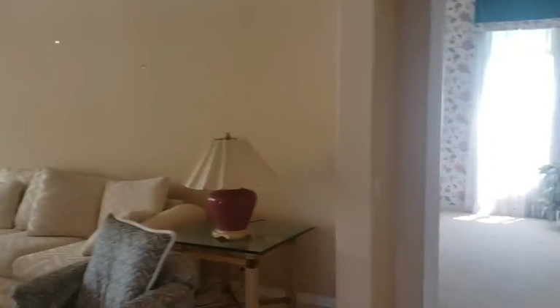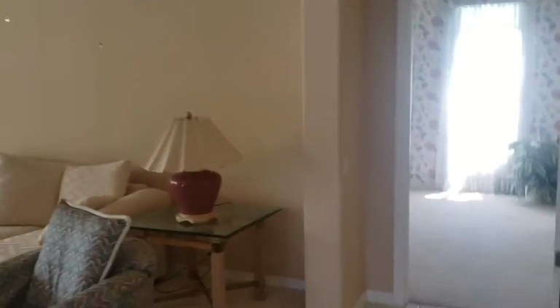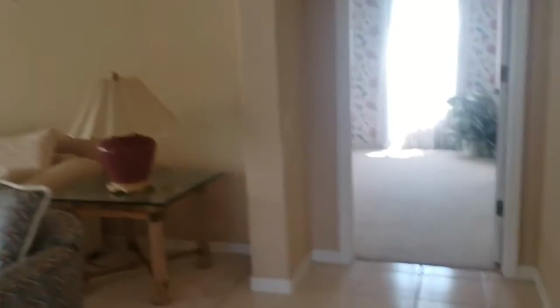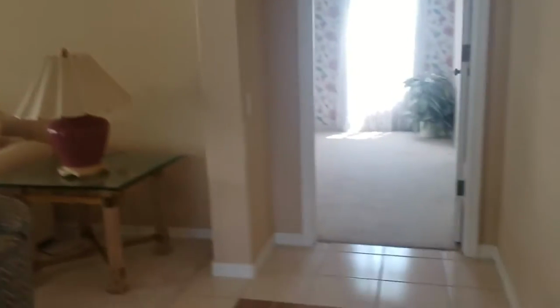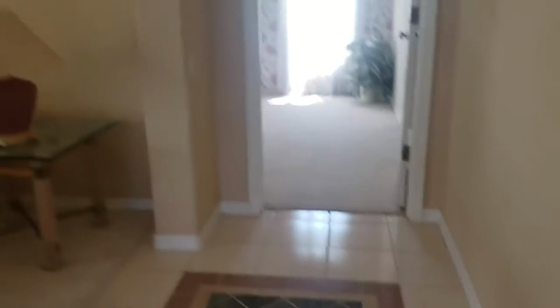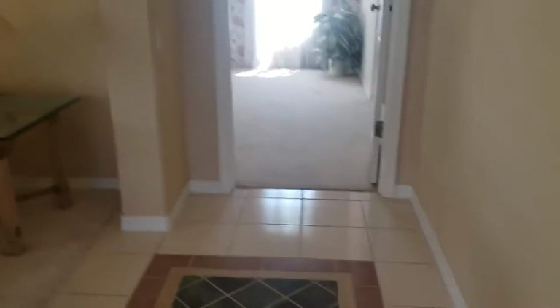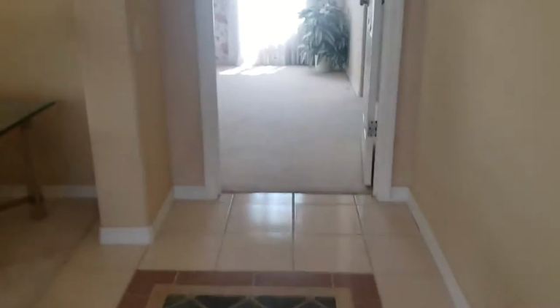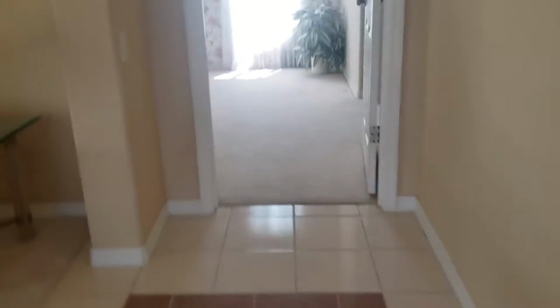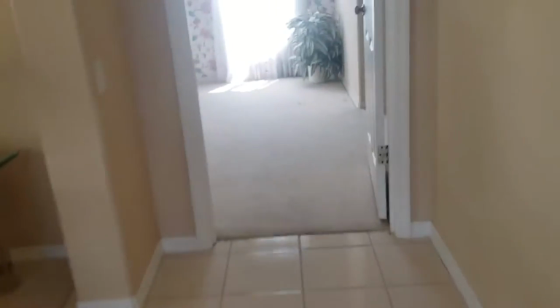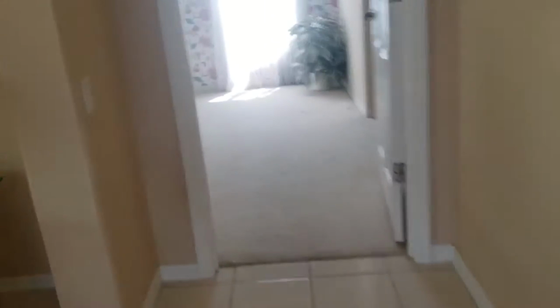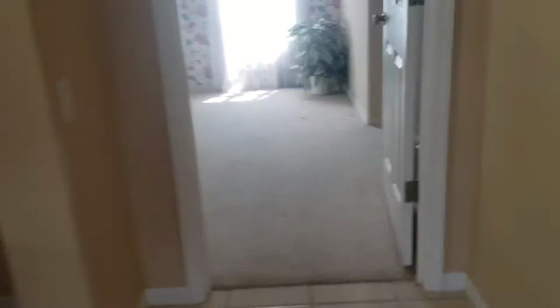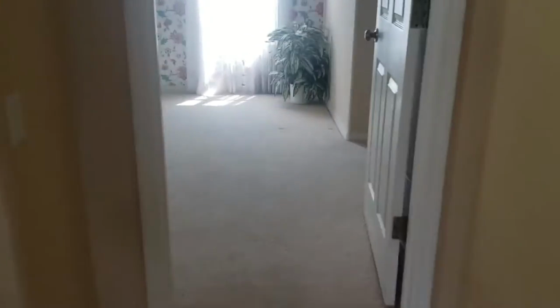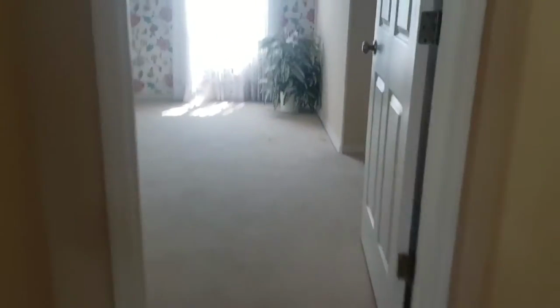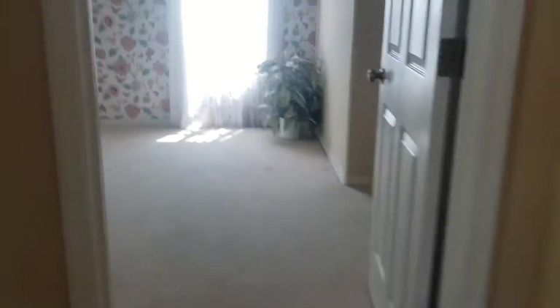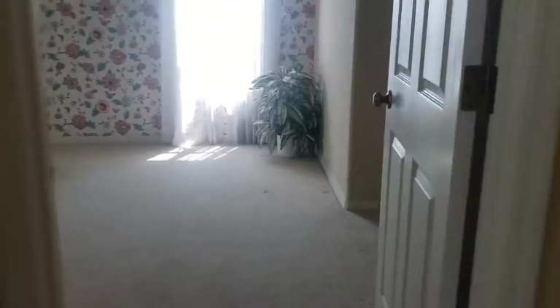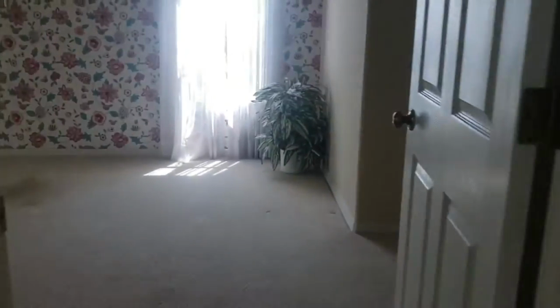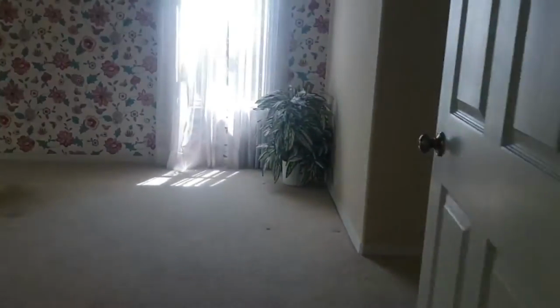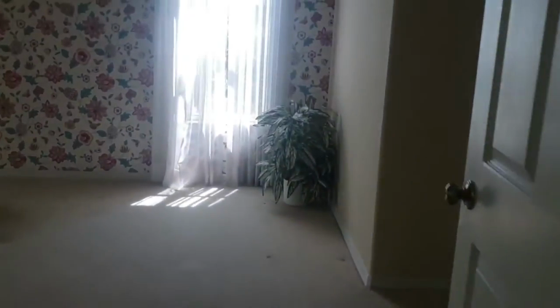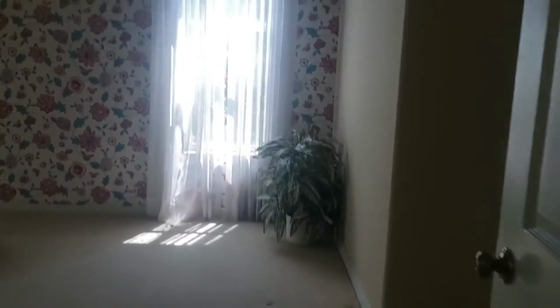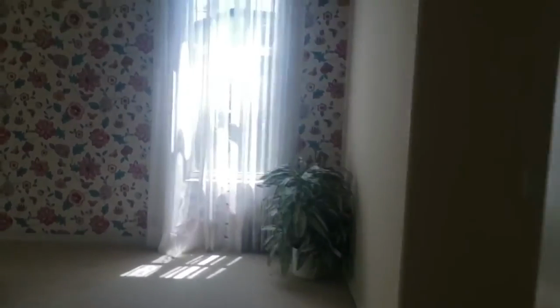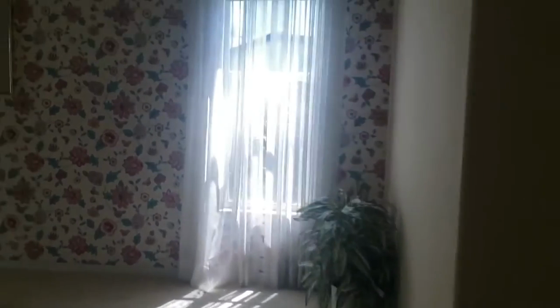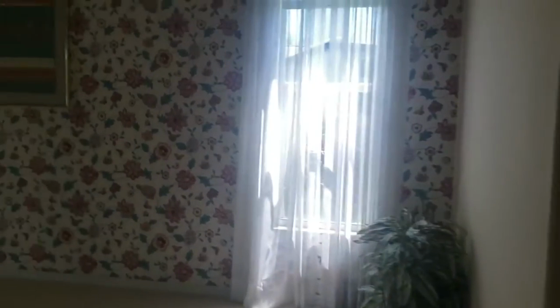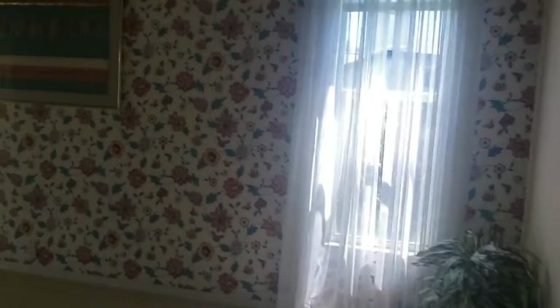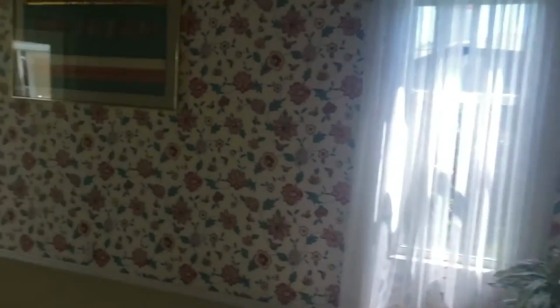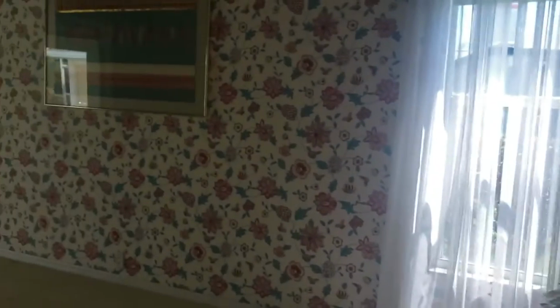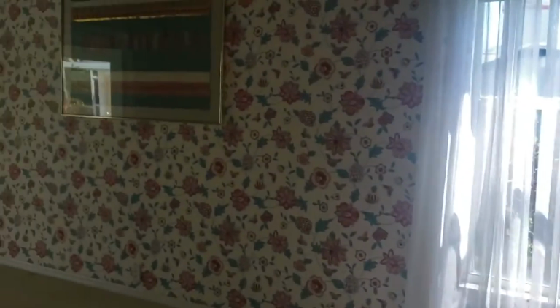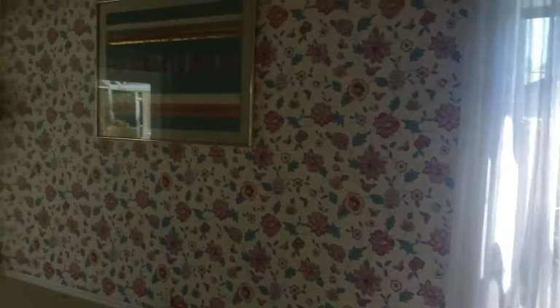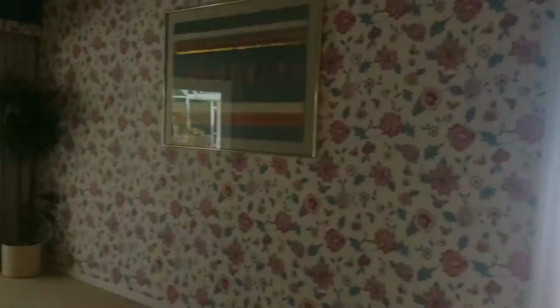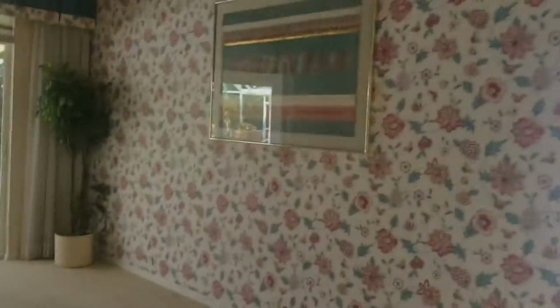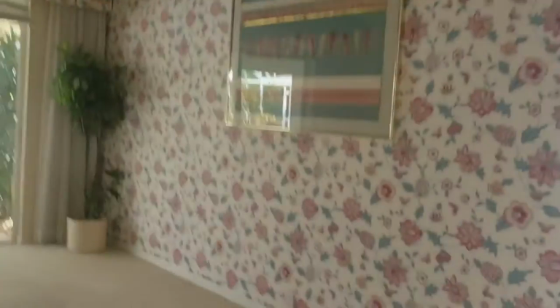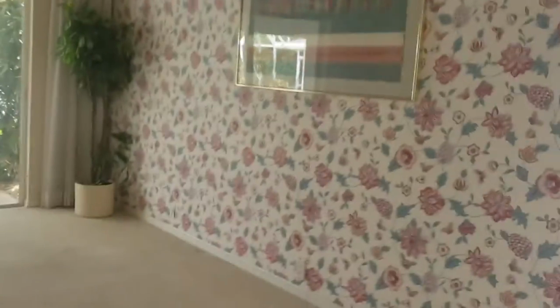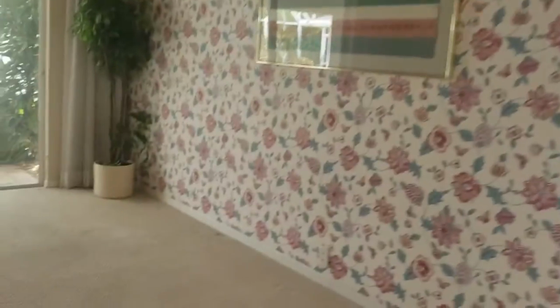I'll start over here in the master bedroom. Again, tall cathedral ceilings.